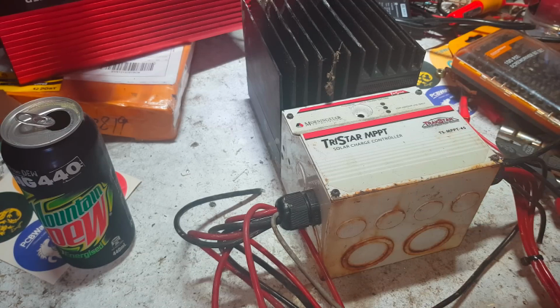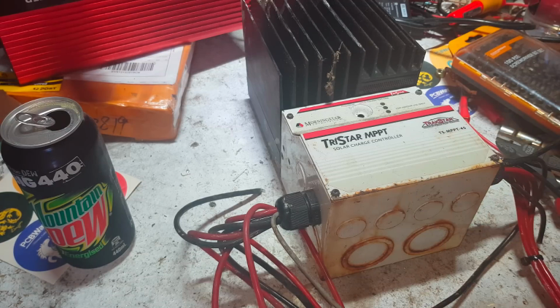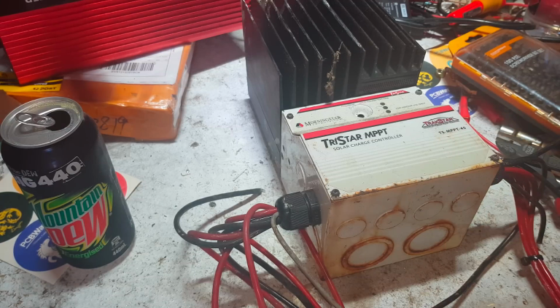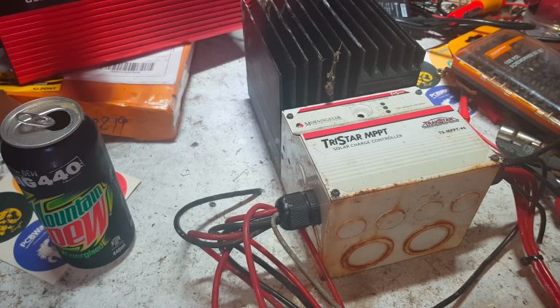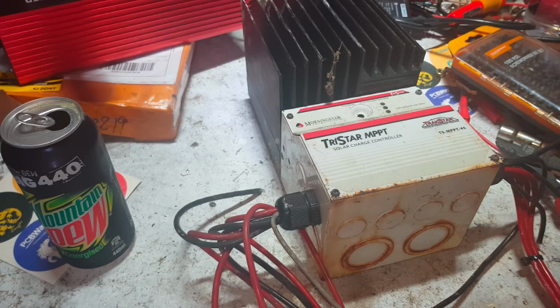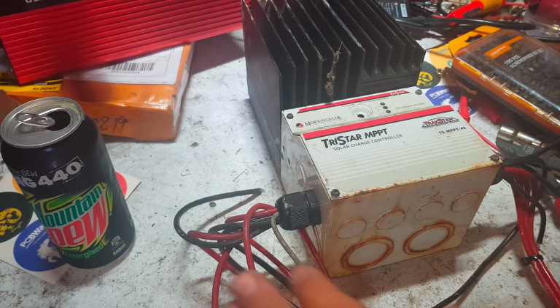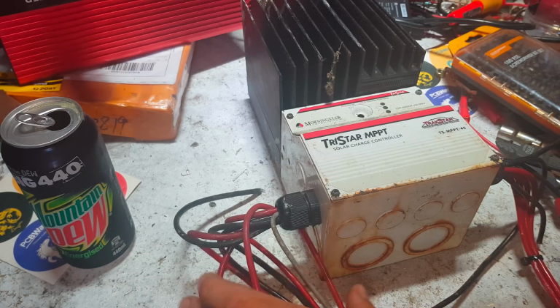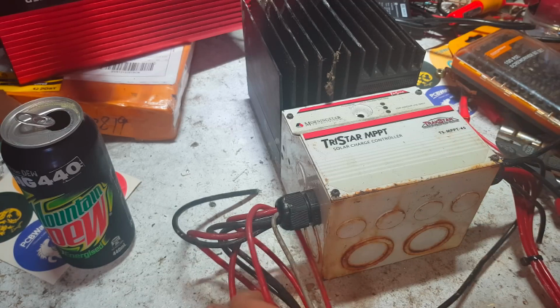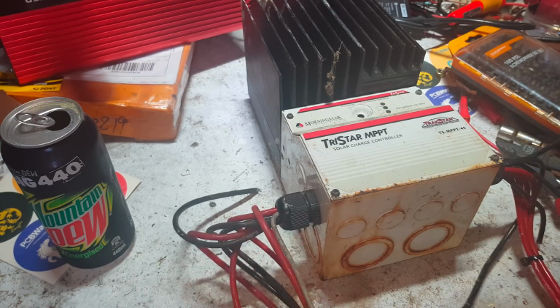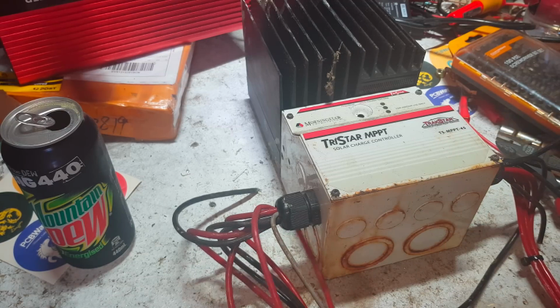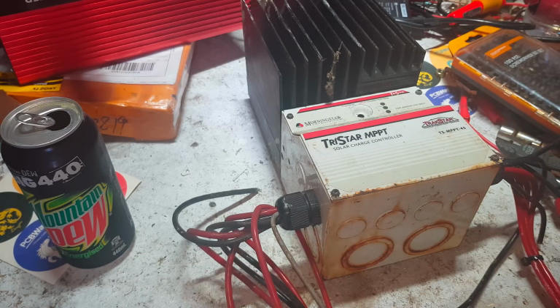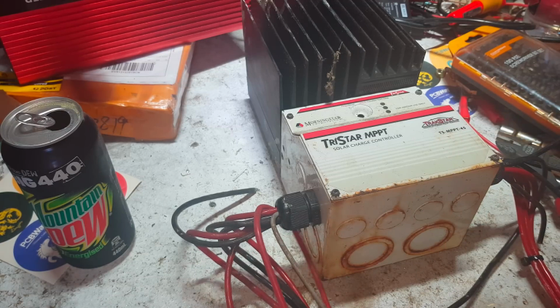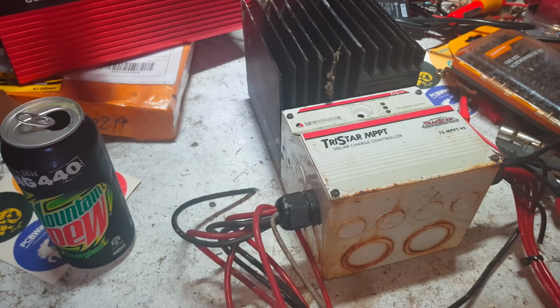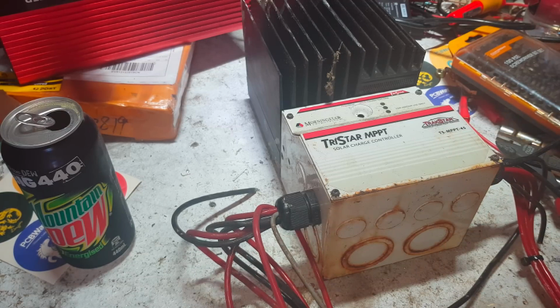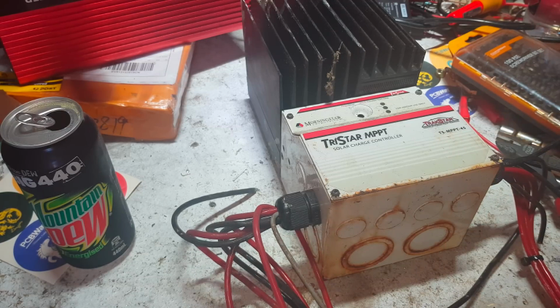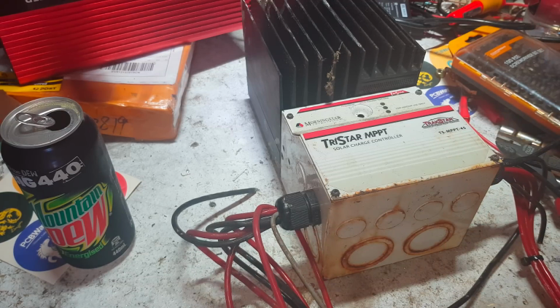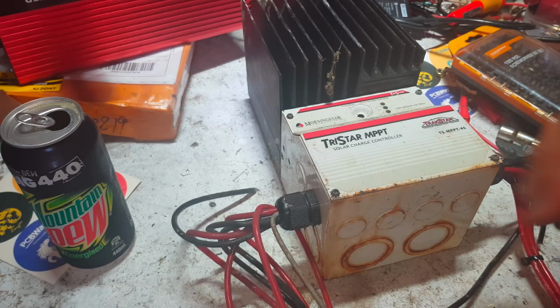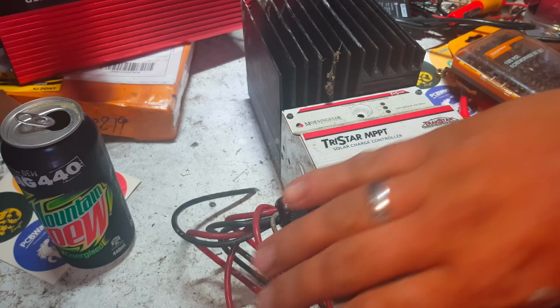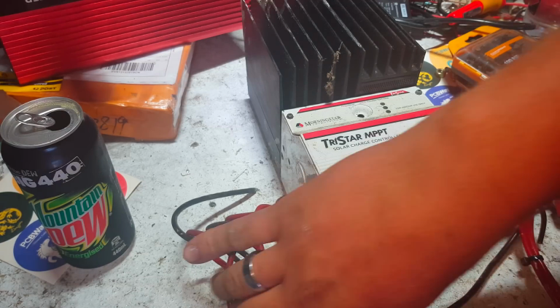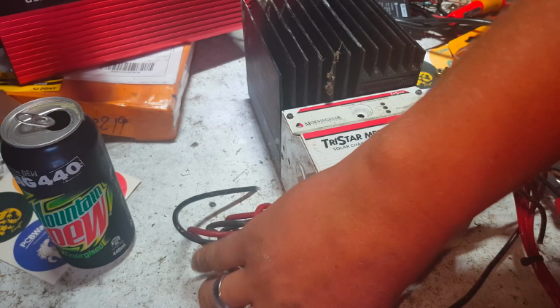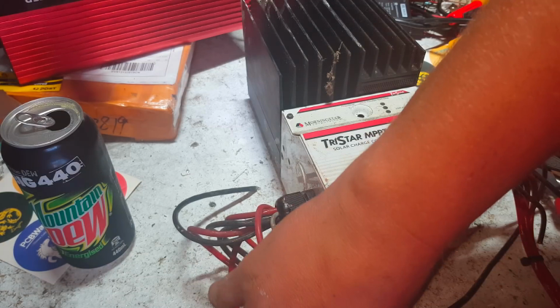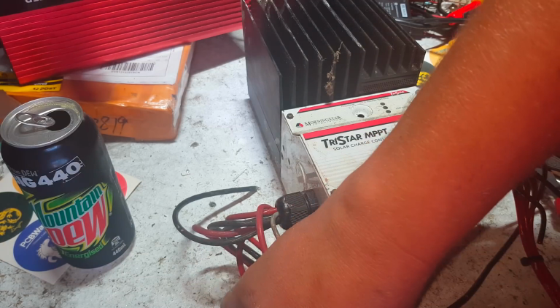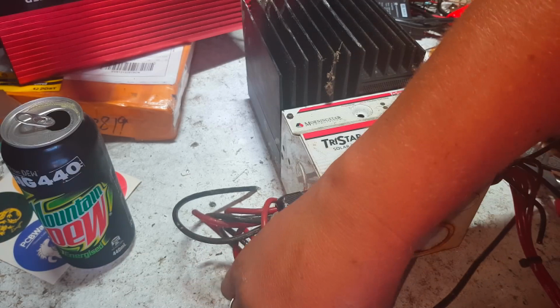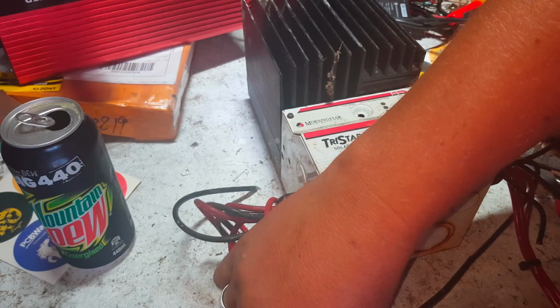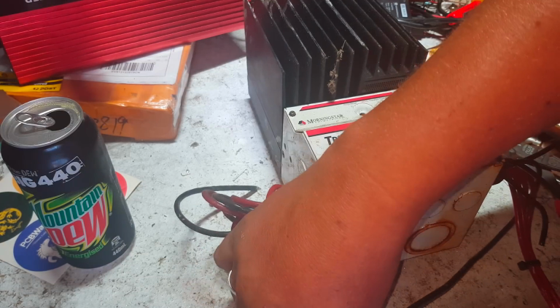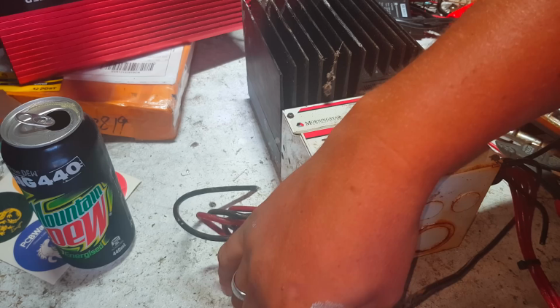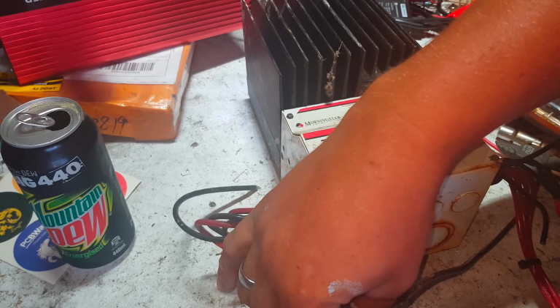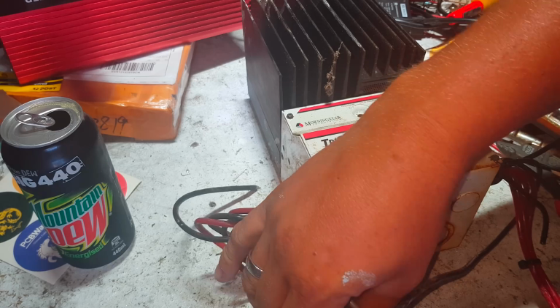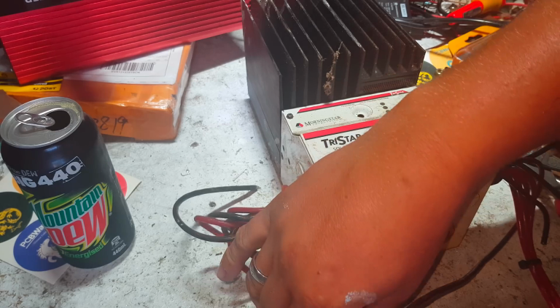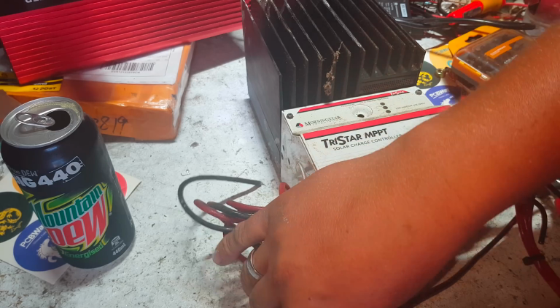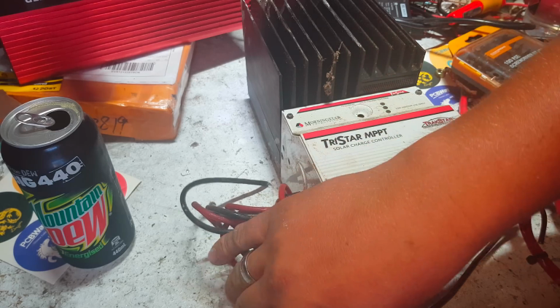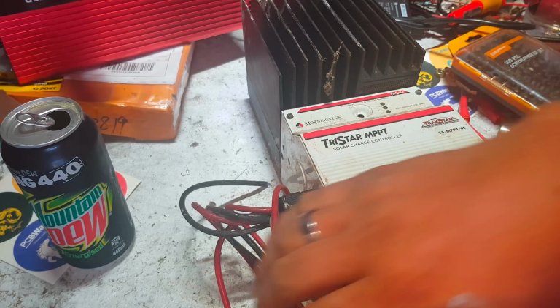This is actually a 45 amp charge controller.